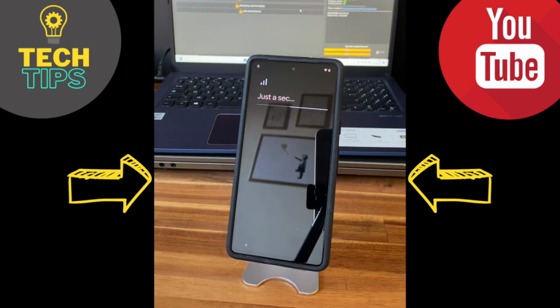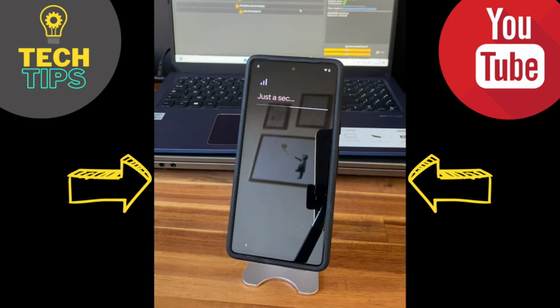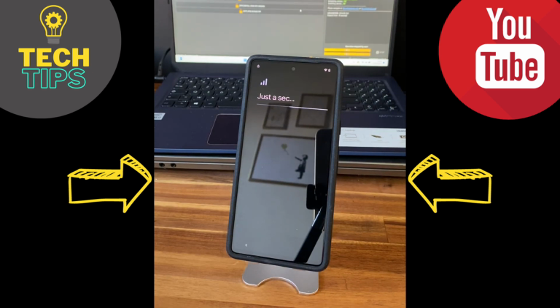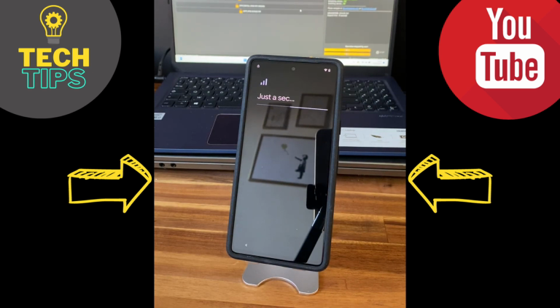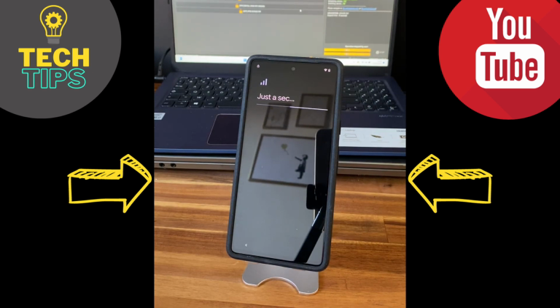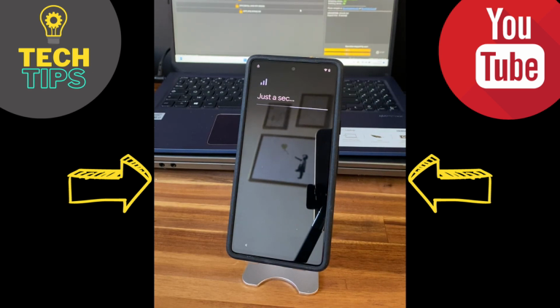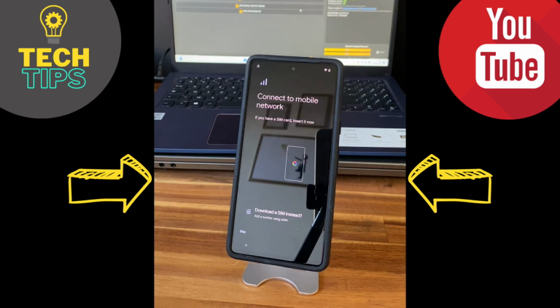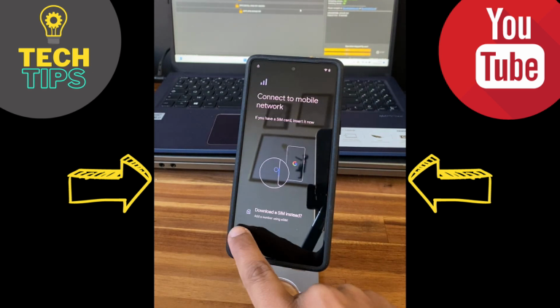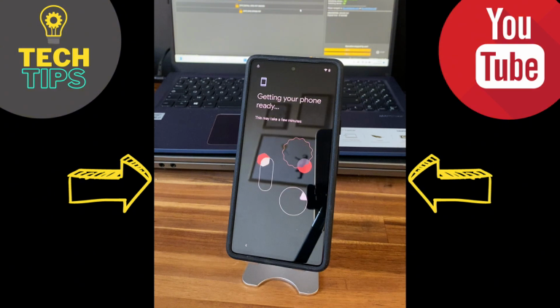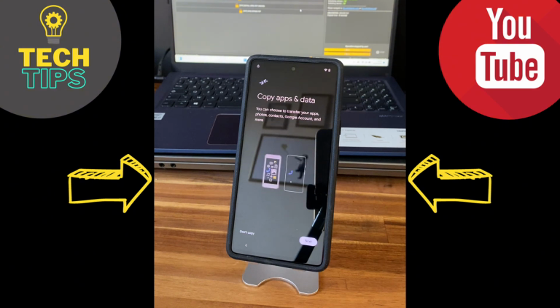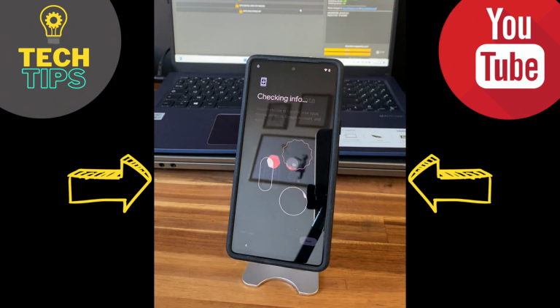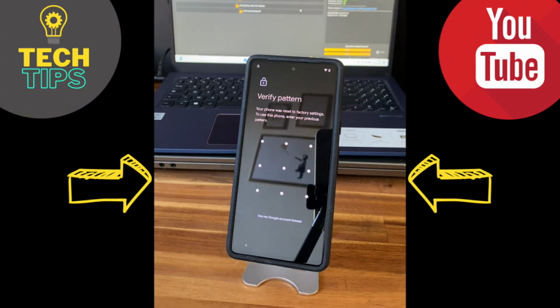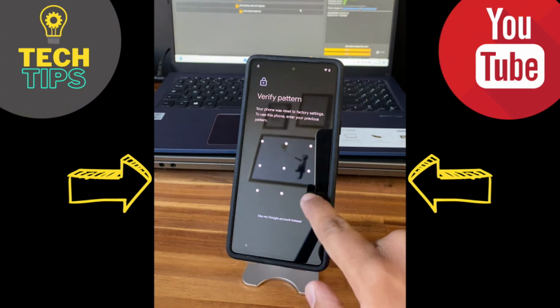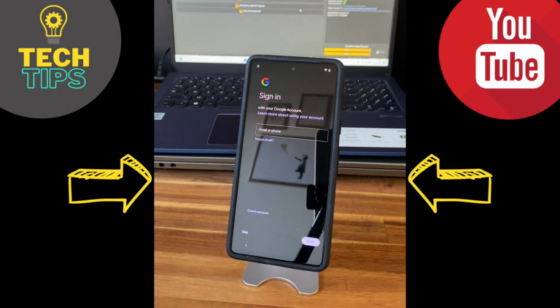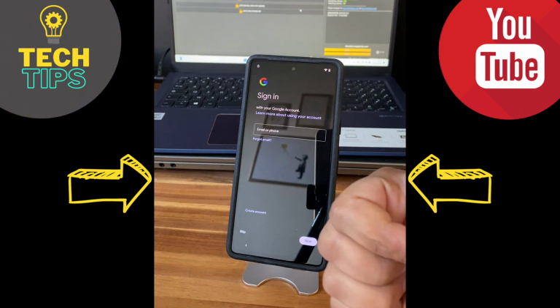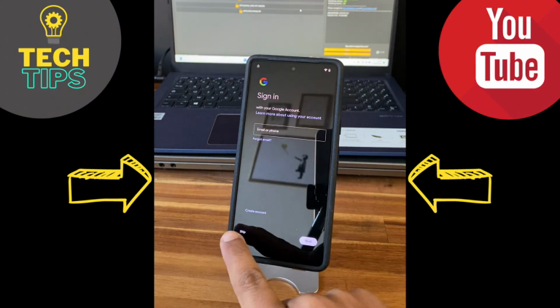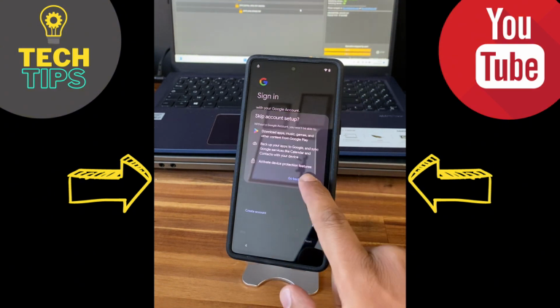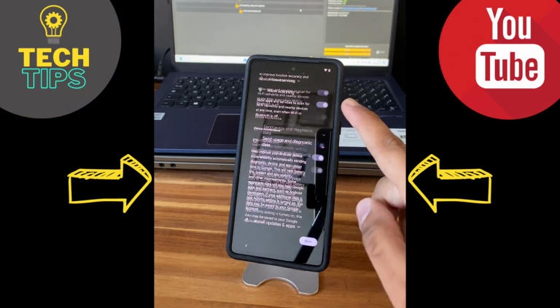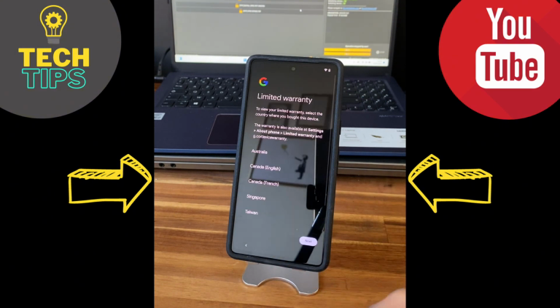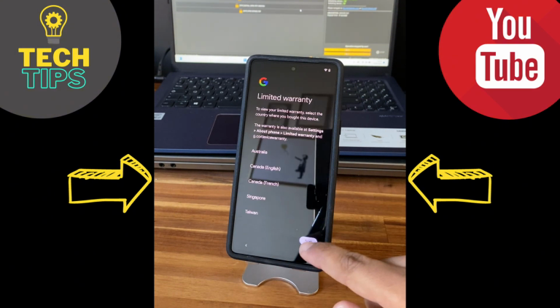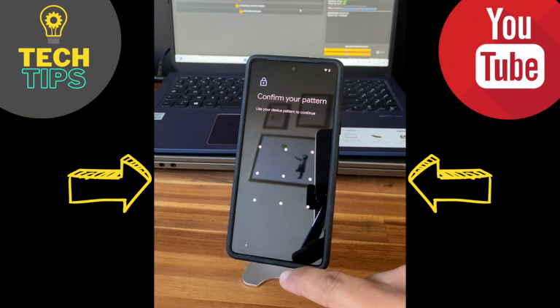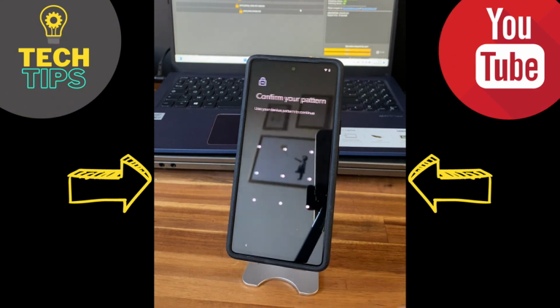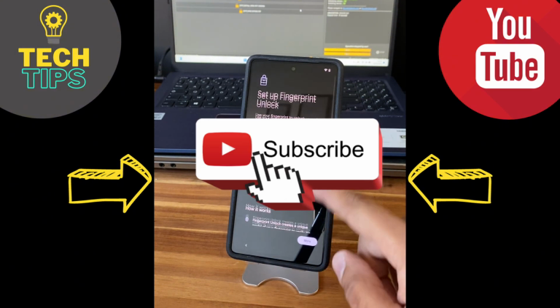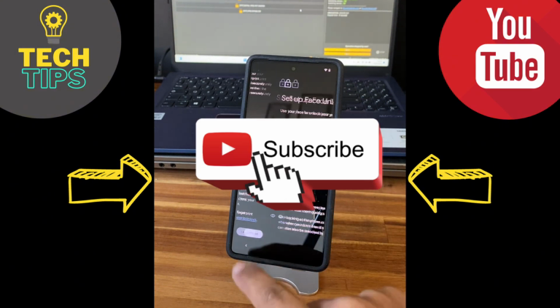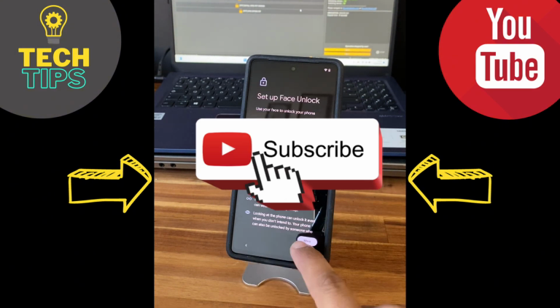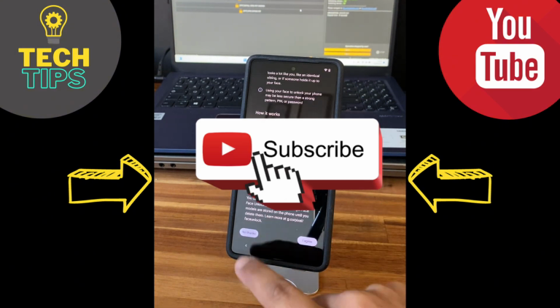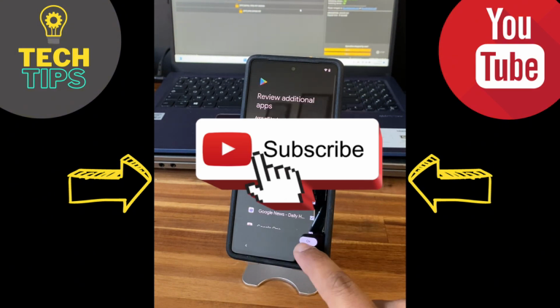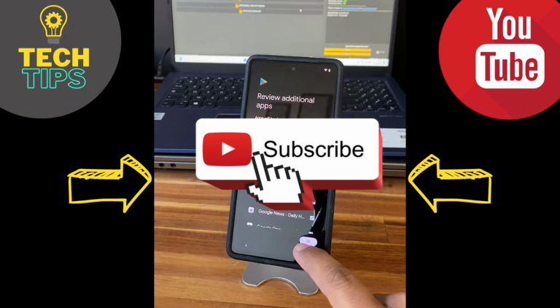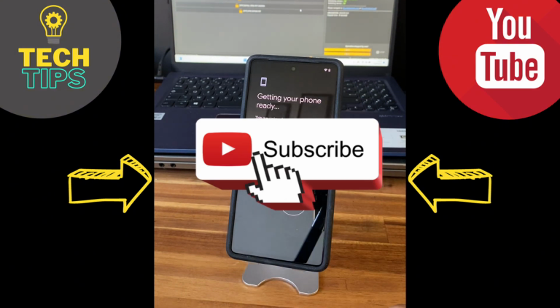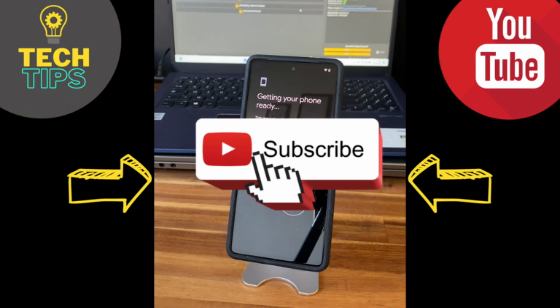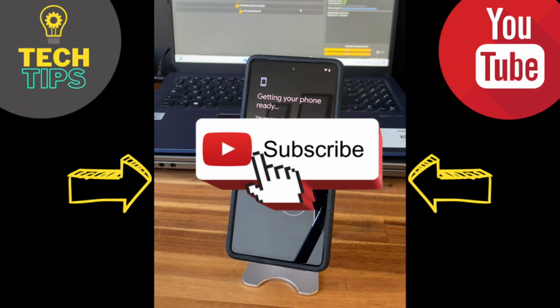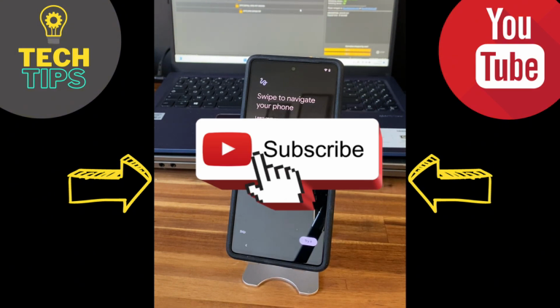If you are new to this channel and interested in this kind of content, feel free to subscribe, and thank you for the support.